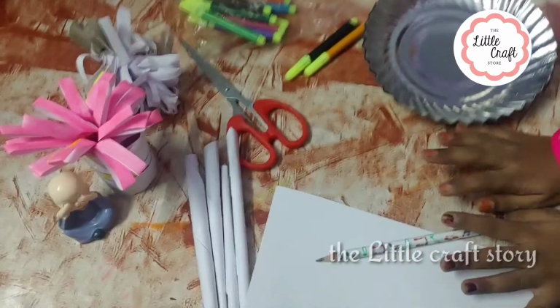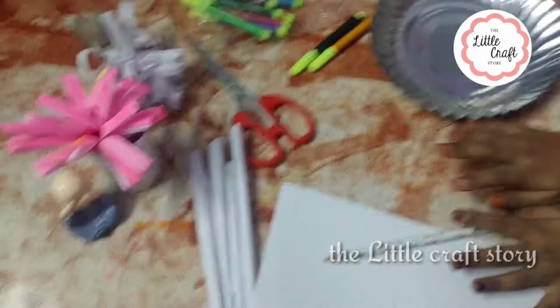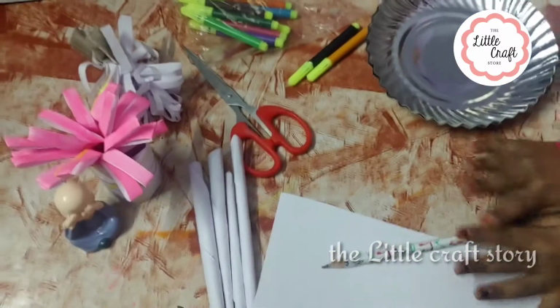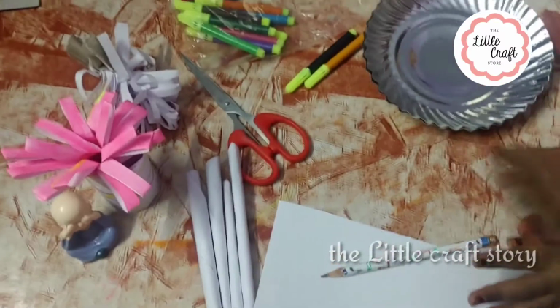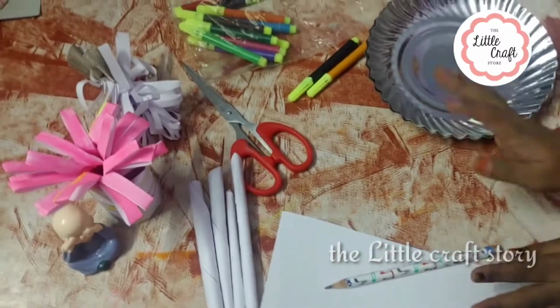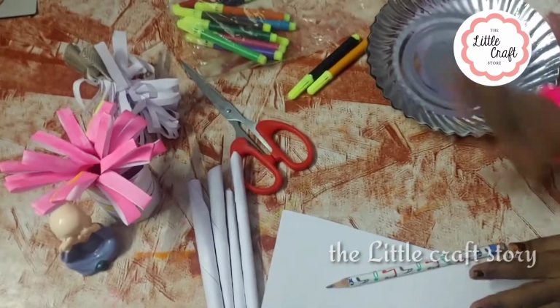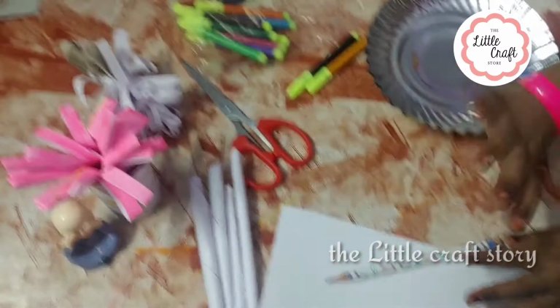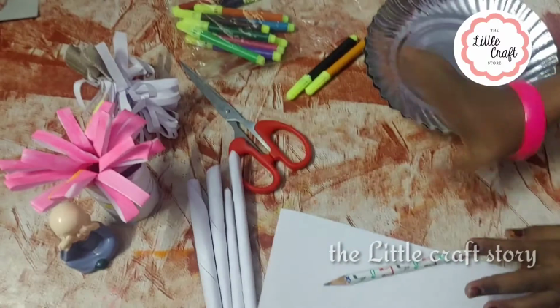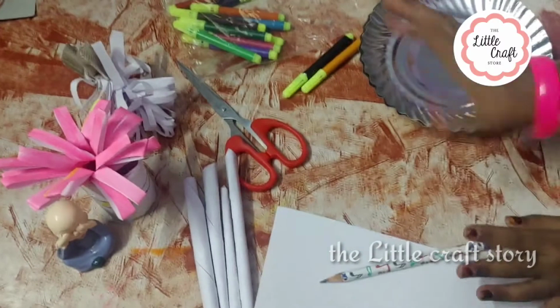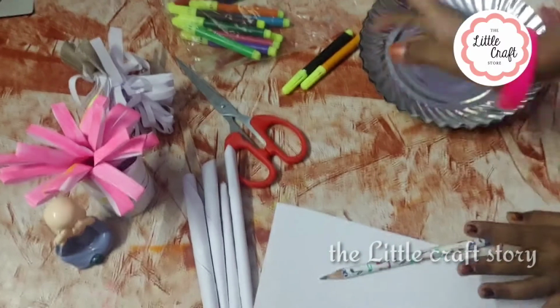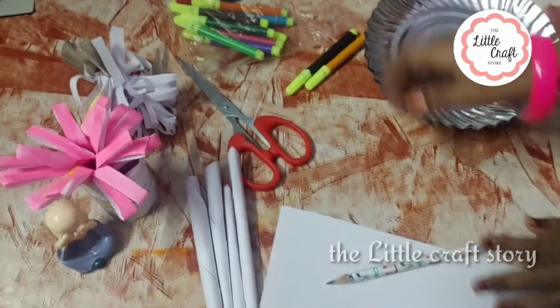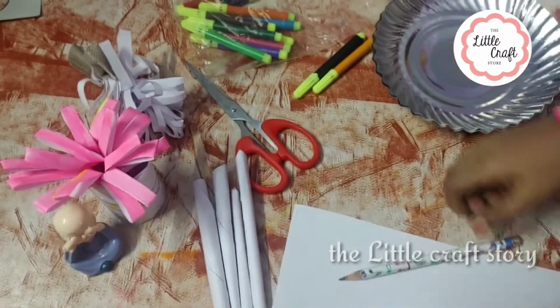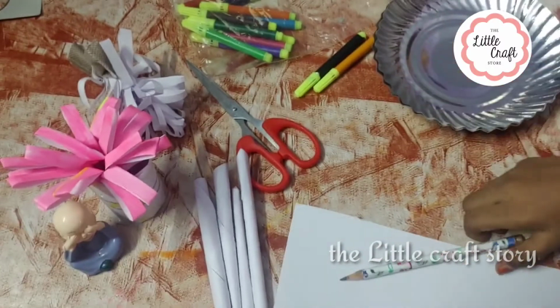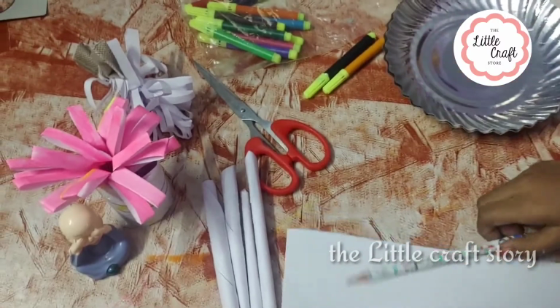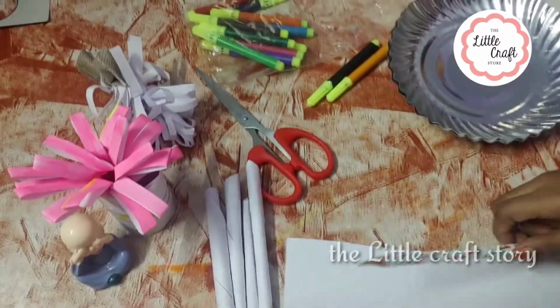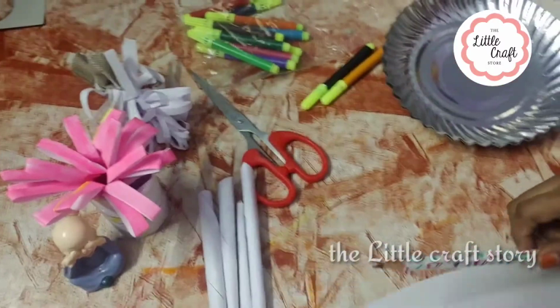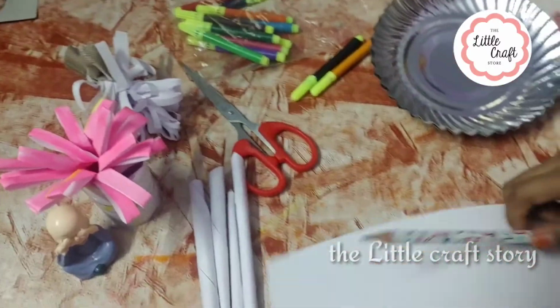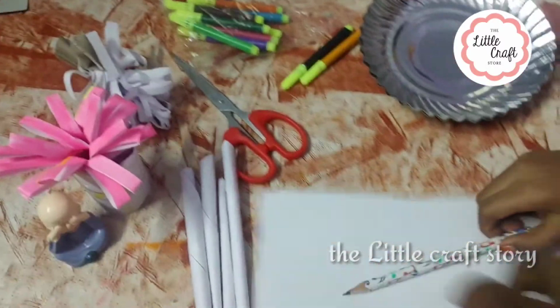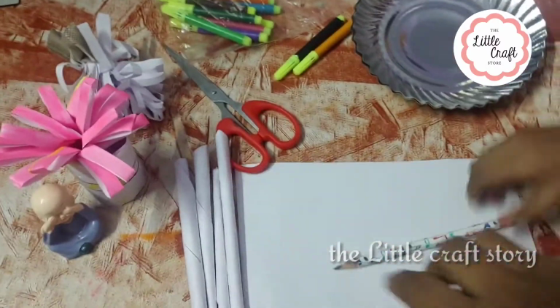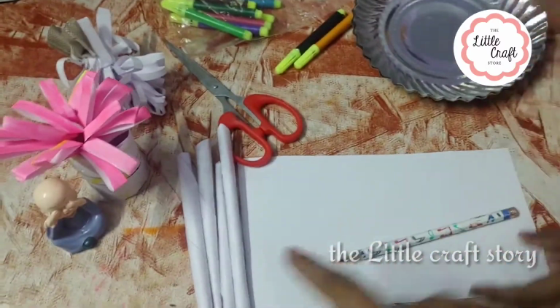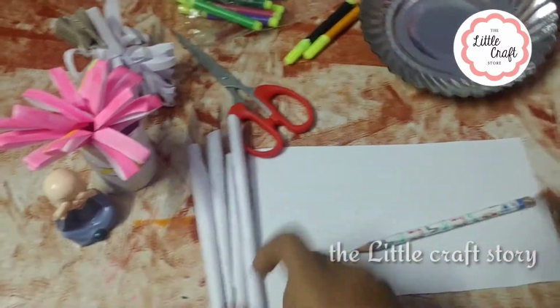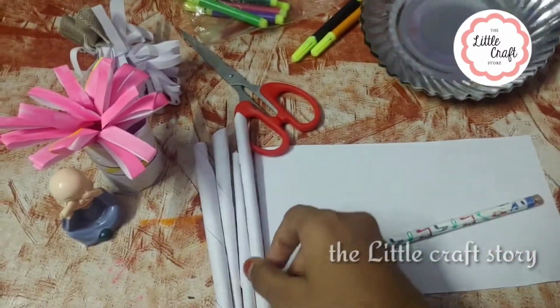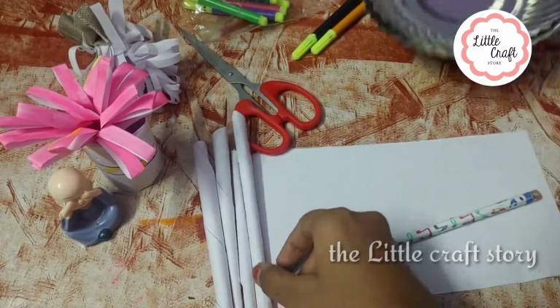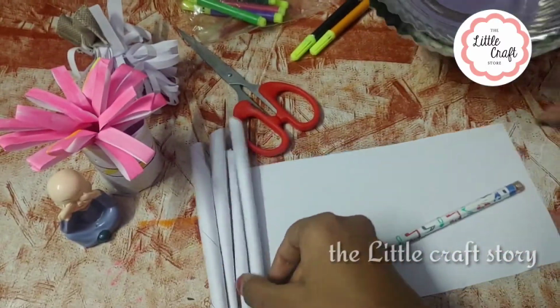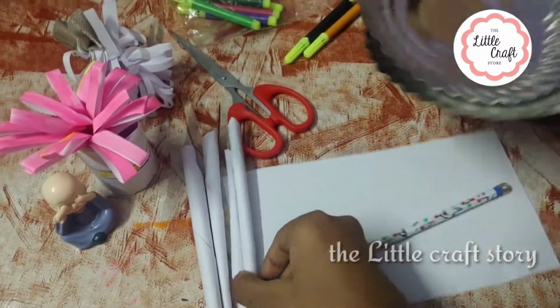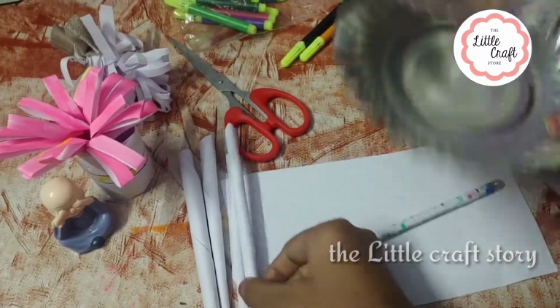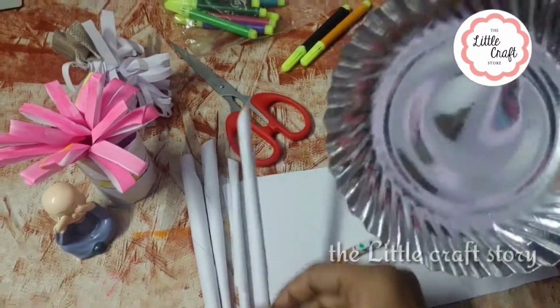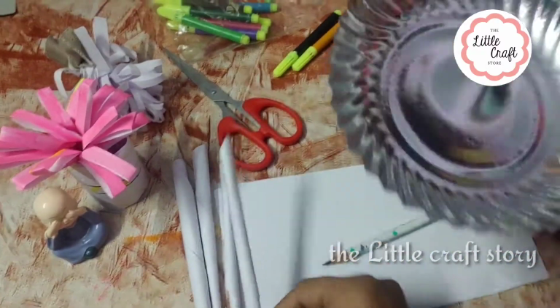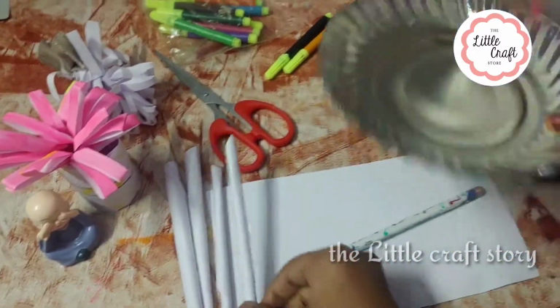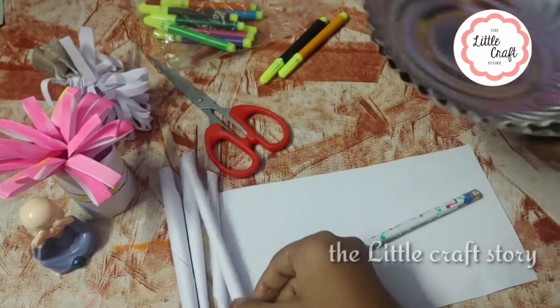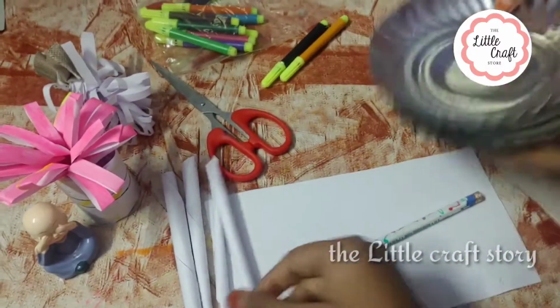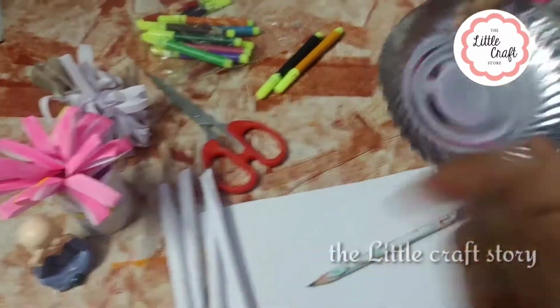Hi my Kuttis! How are you doing? Today we are going to make a super cool wall hanger.